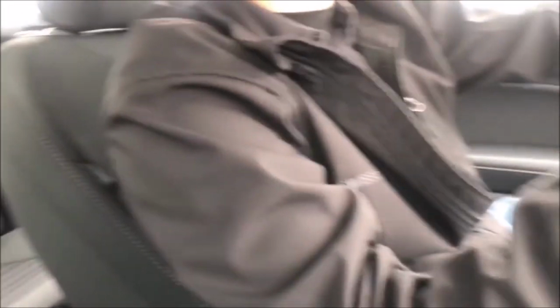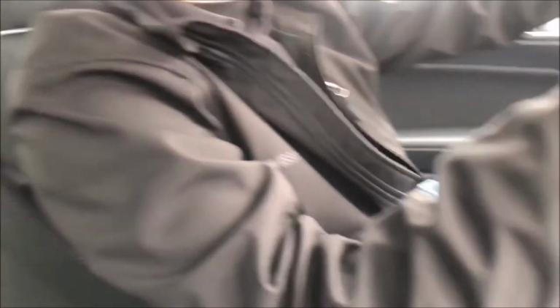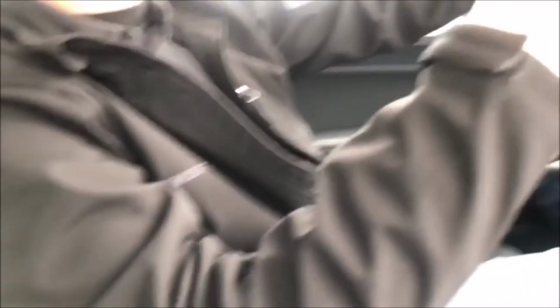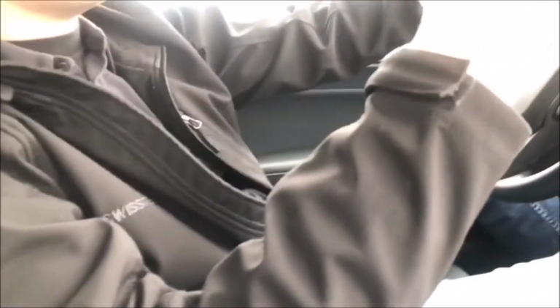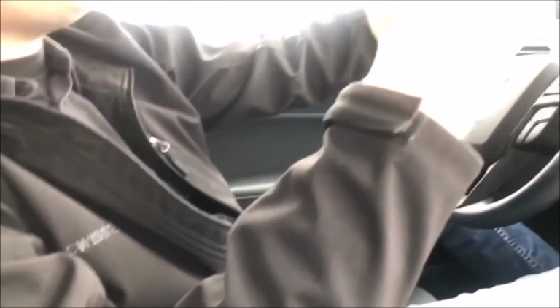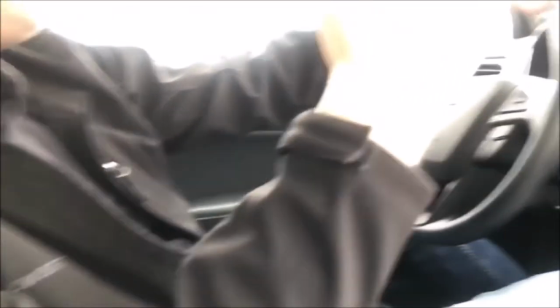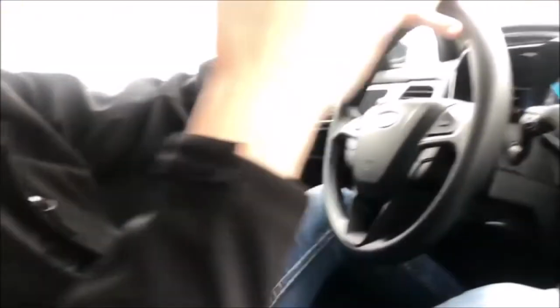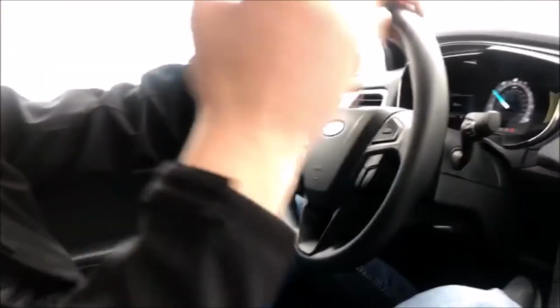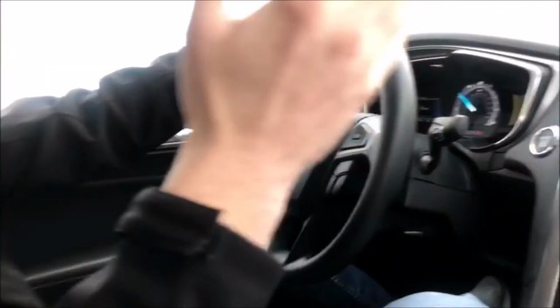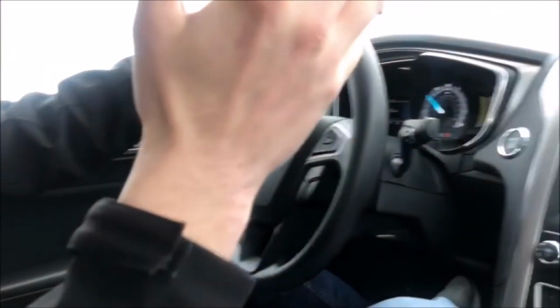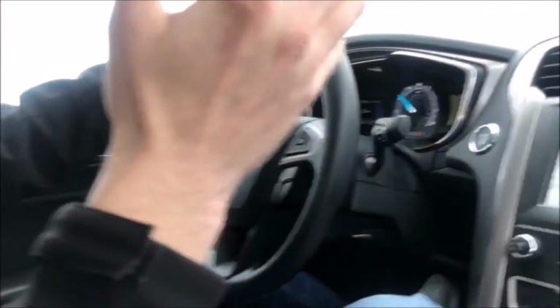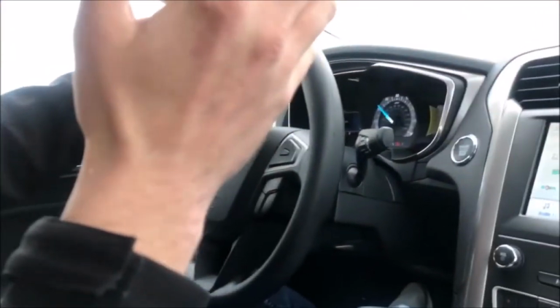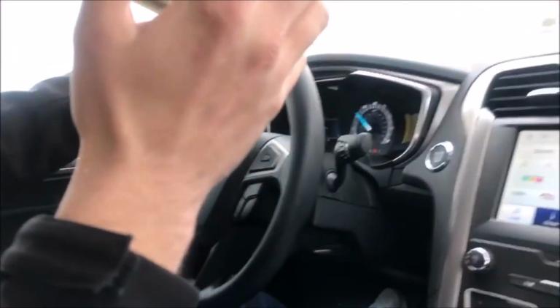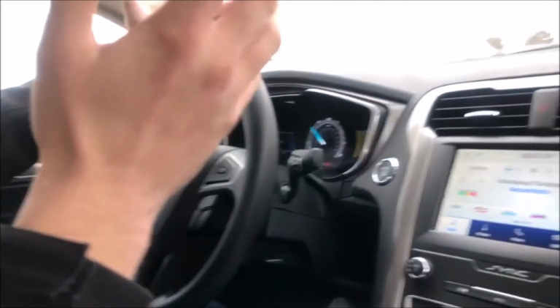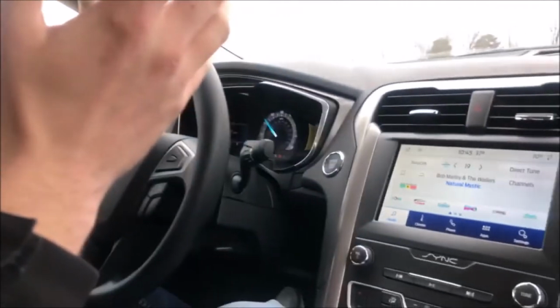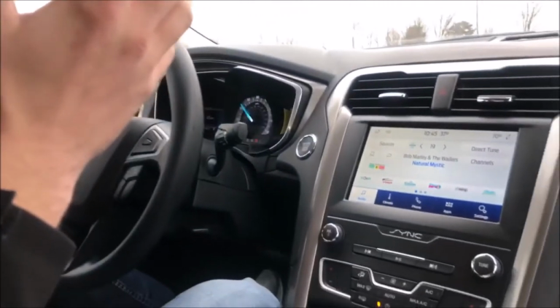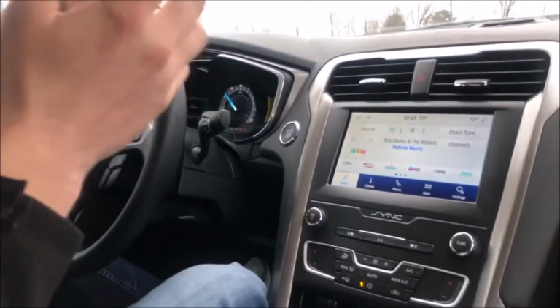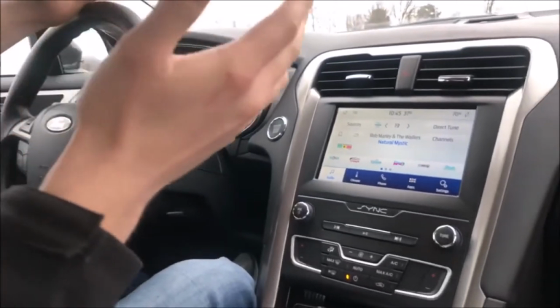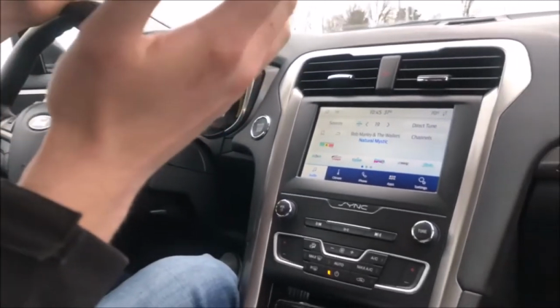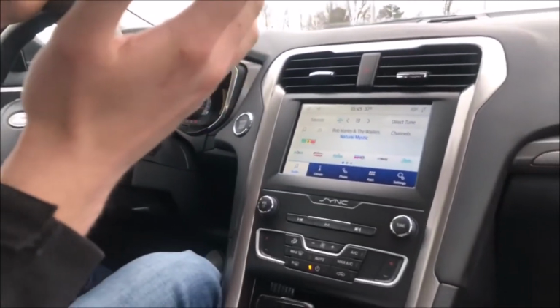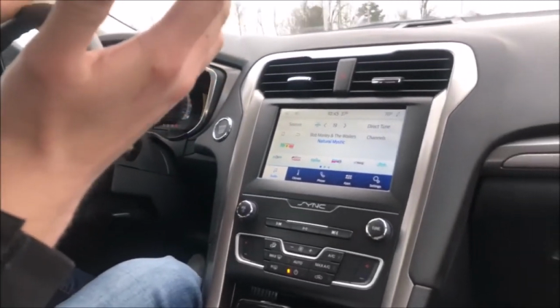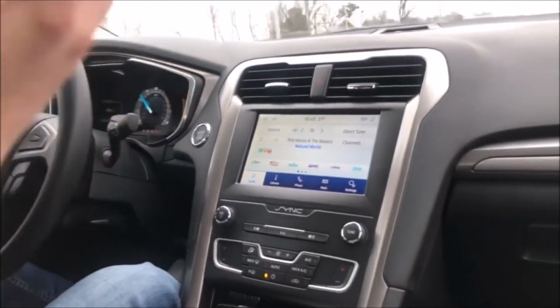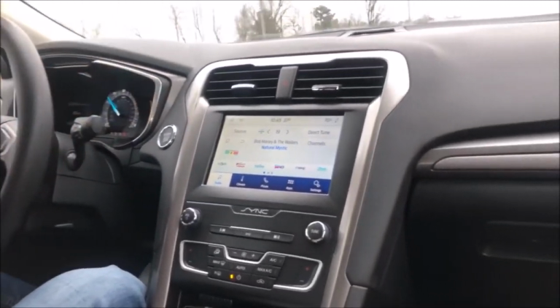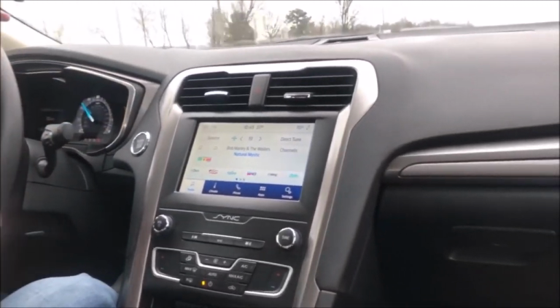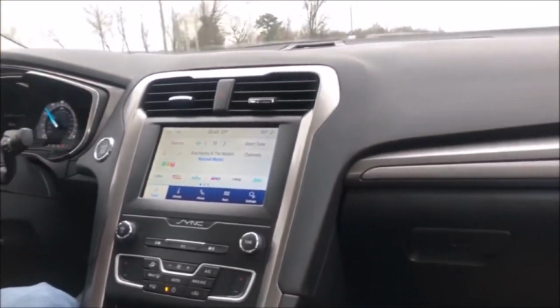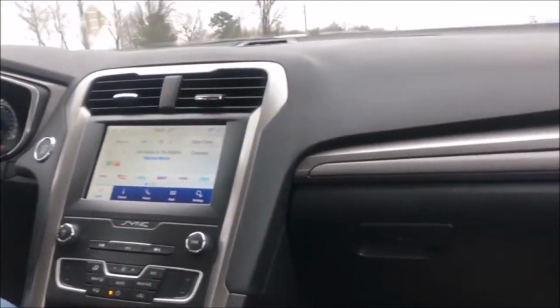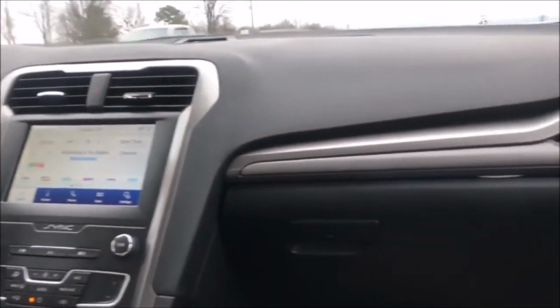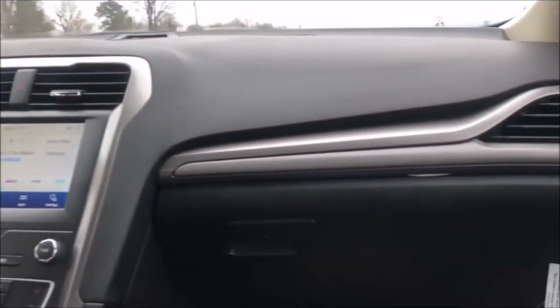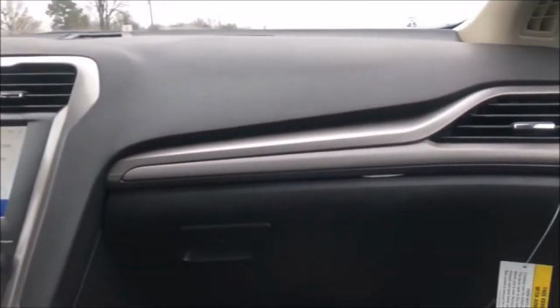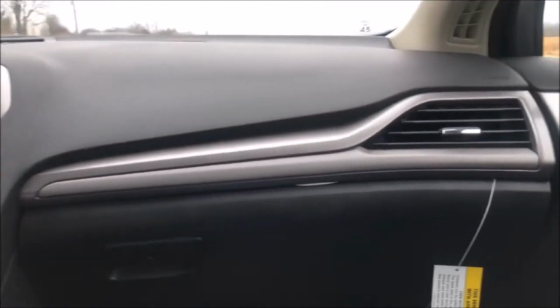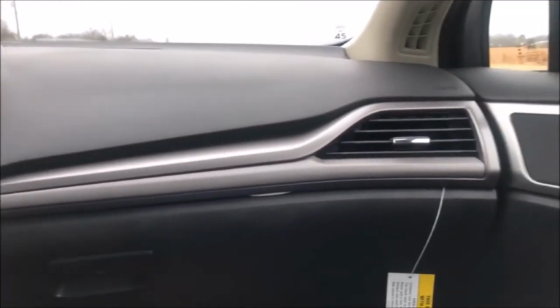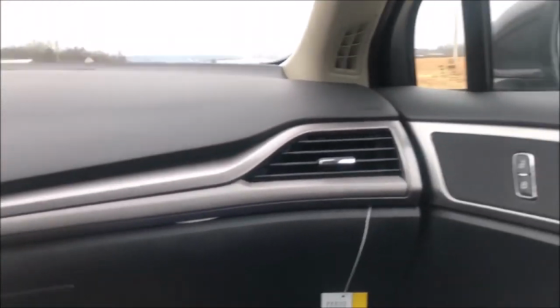The deals don't get any hotter — come down to Harry Robinson Sallisaw Ford, get in this thing, and take your test drive. We'll be waiting for you when you get here.